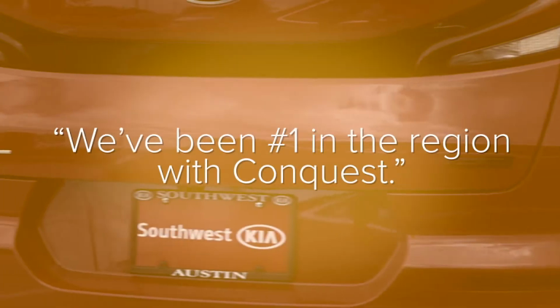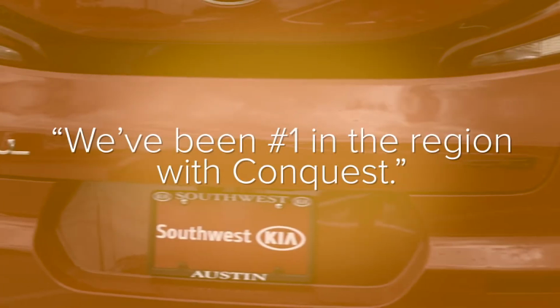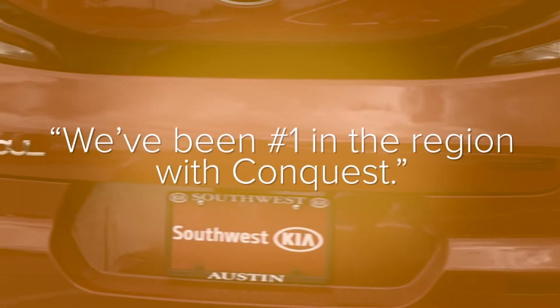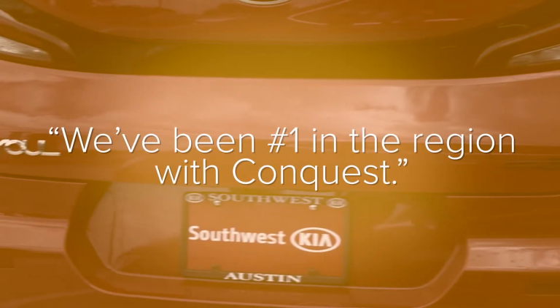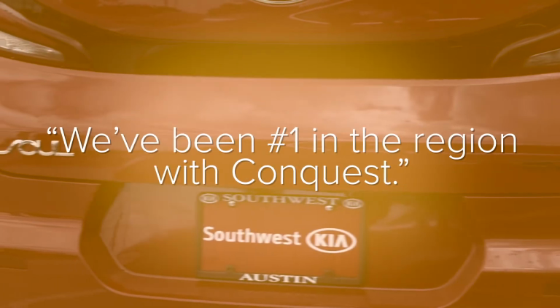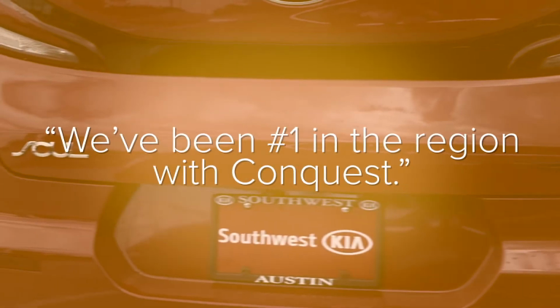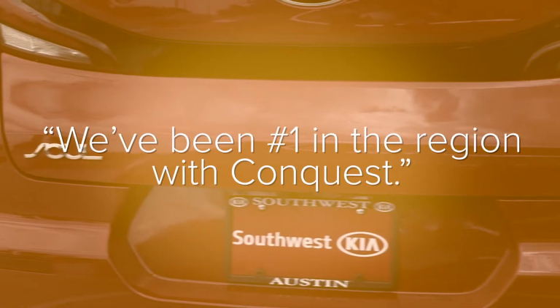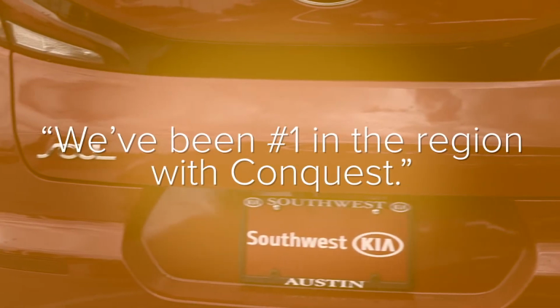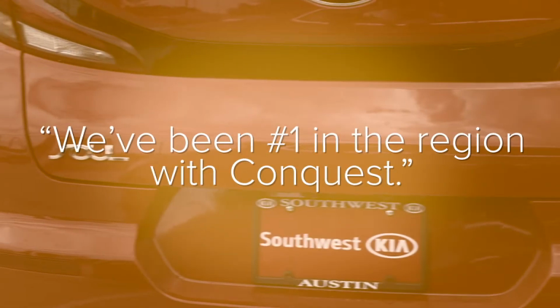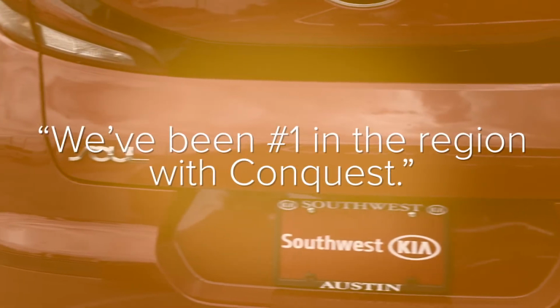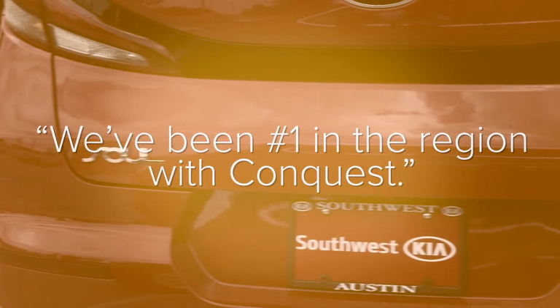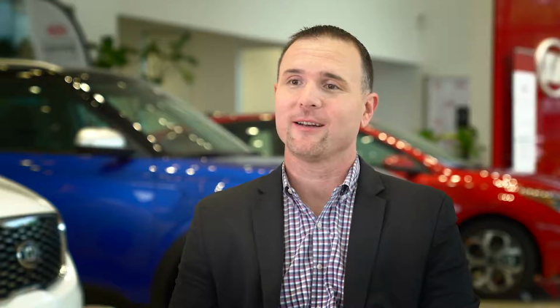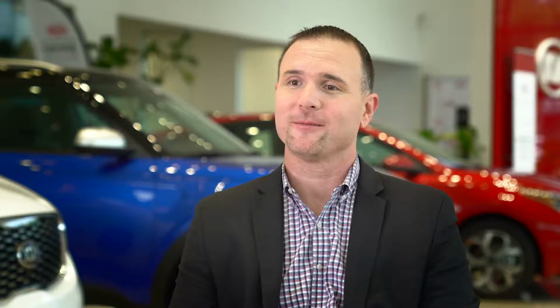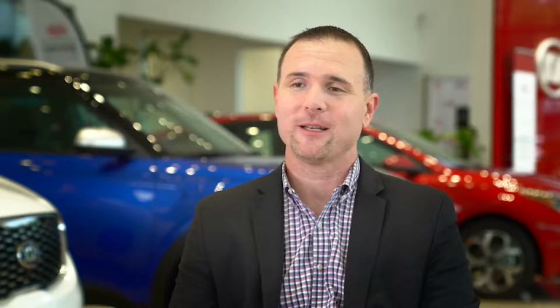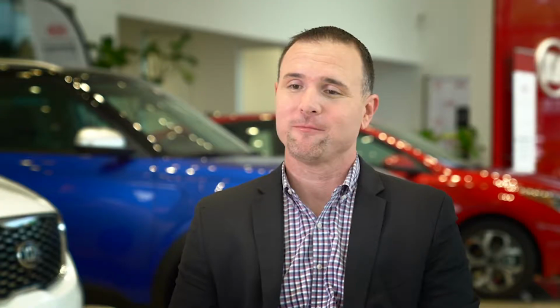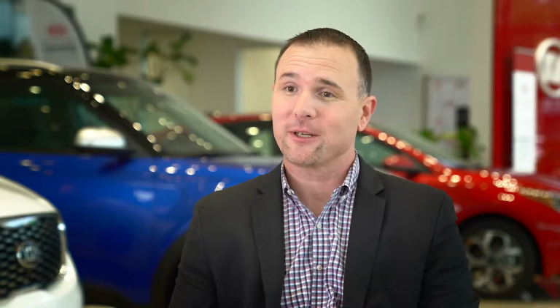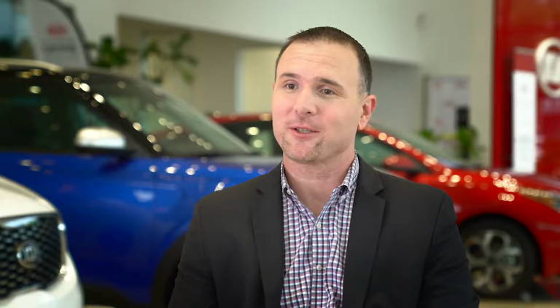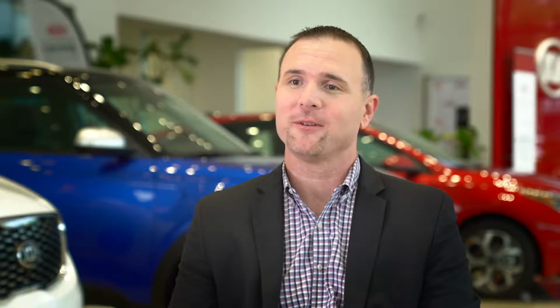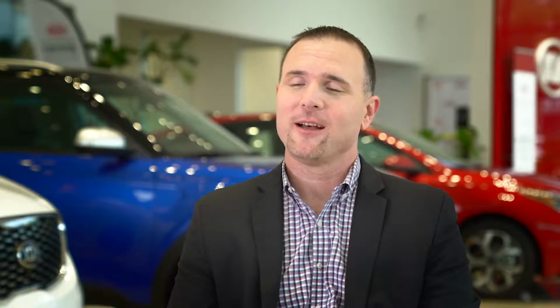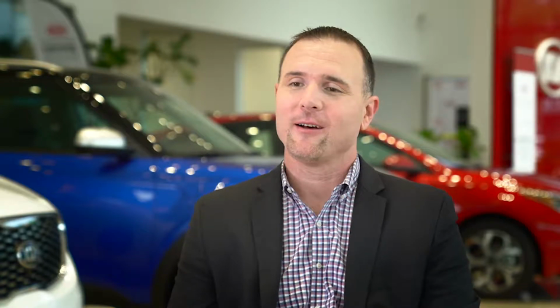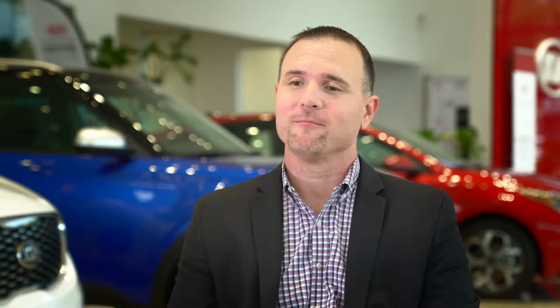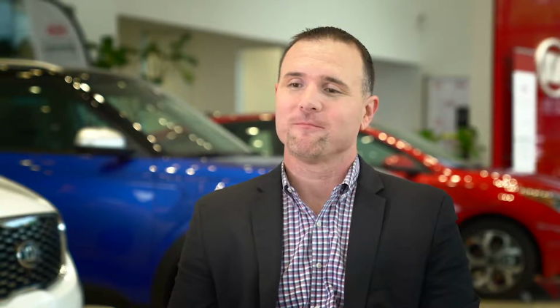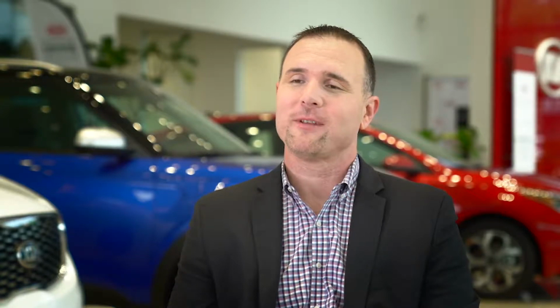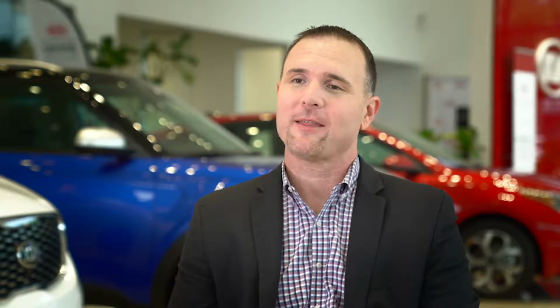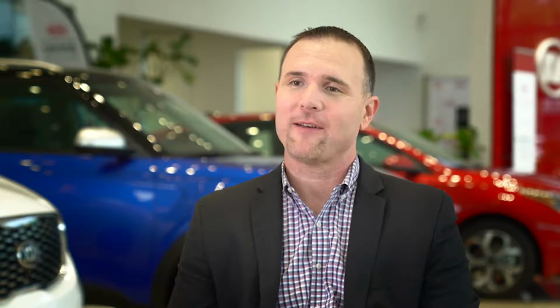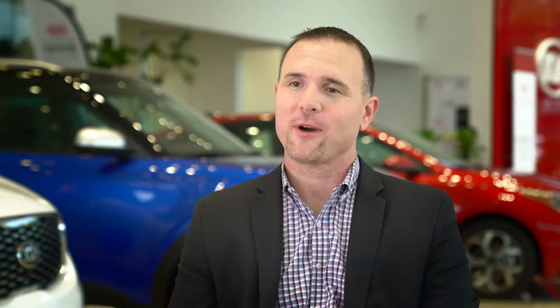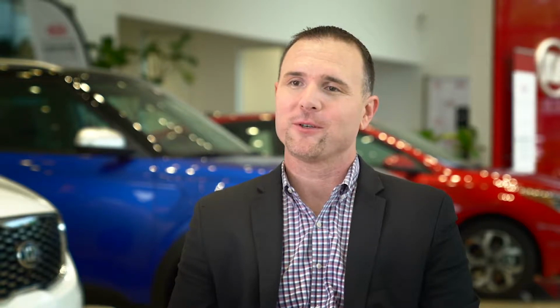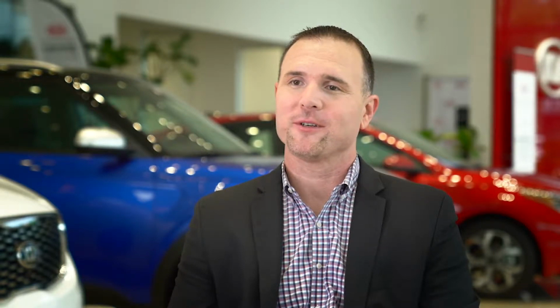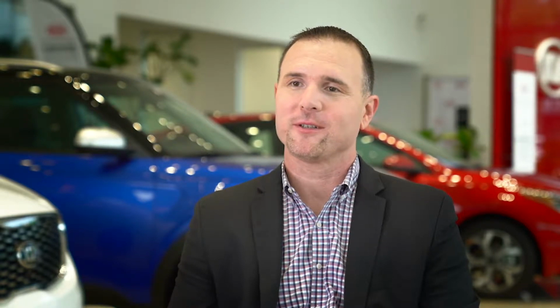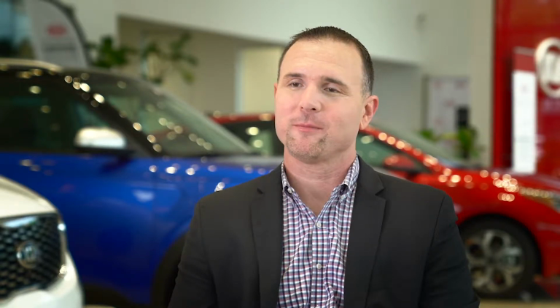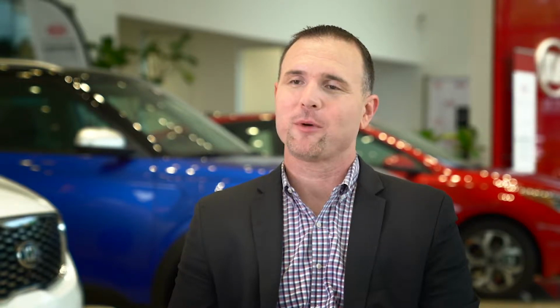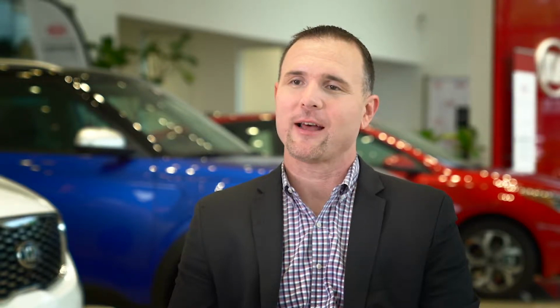We've been number one in the region for the last two months, and I think having the right inventory is a big part of that.